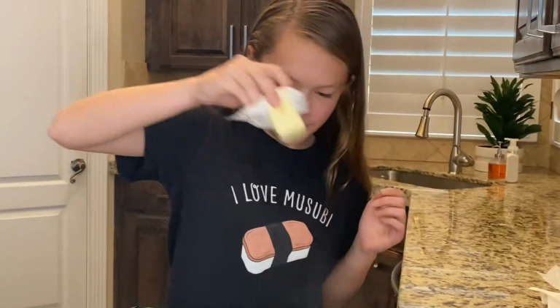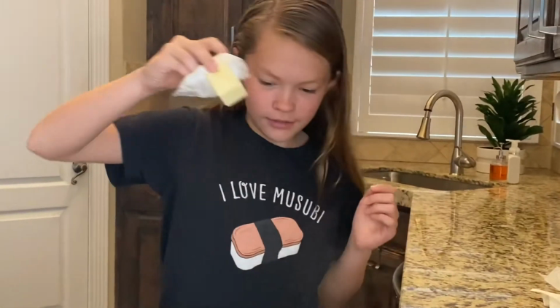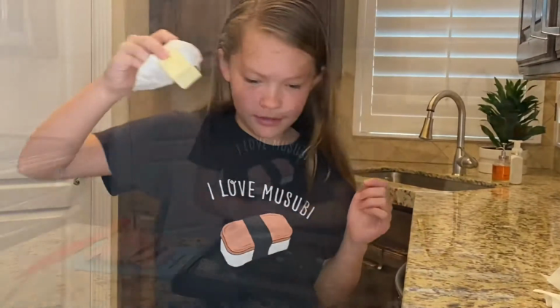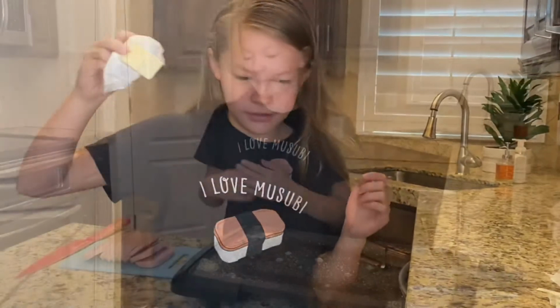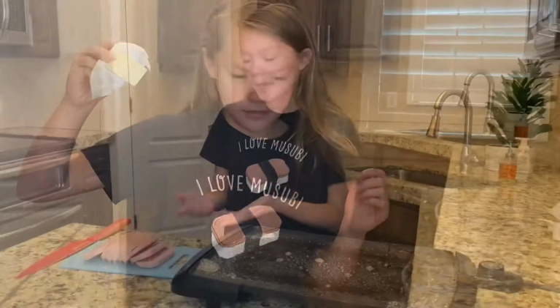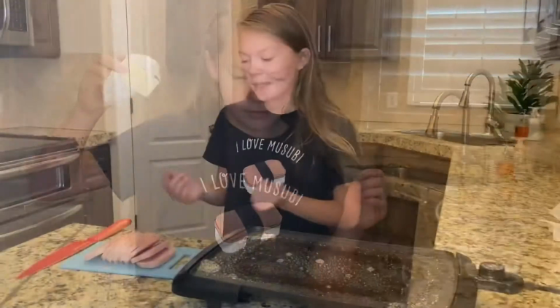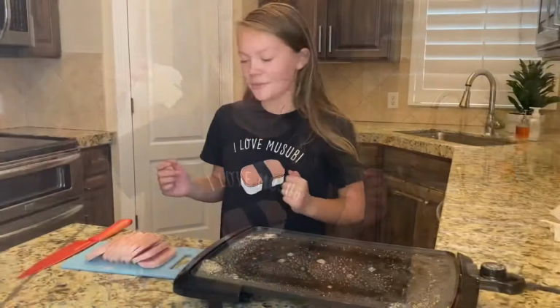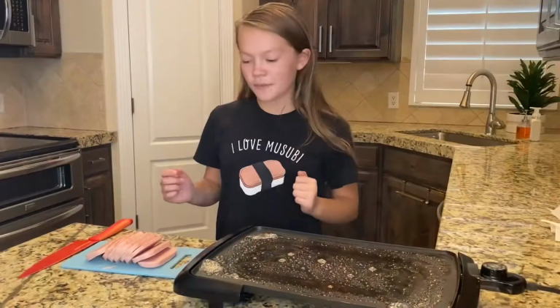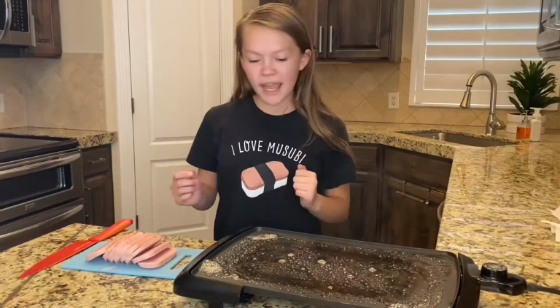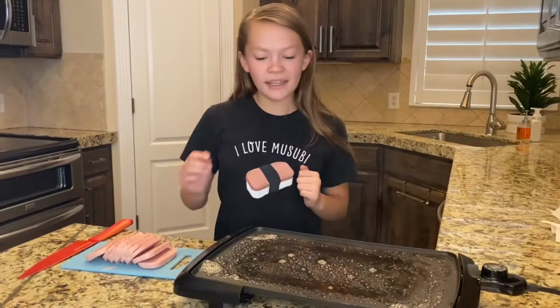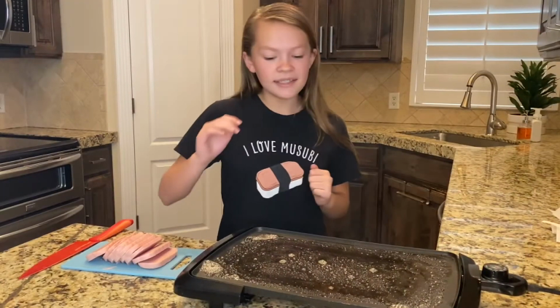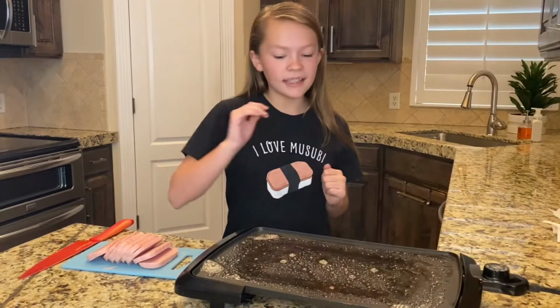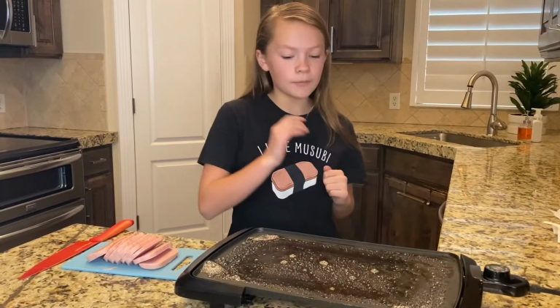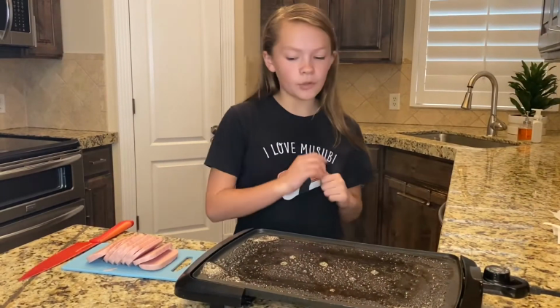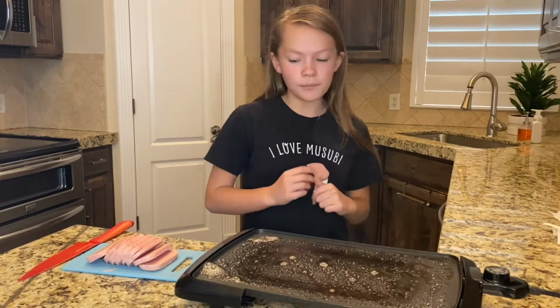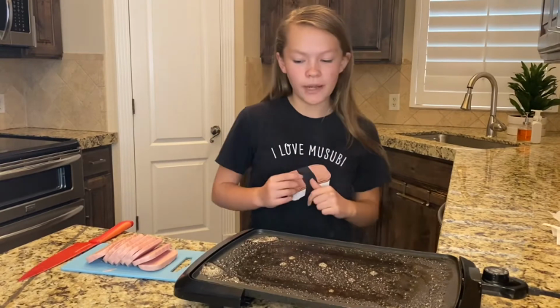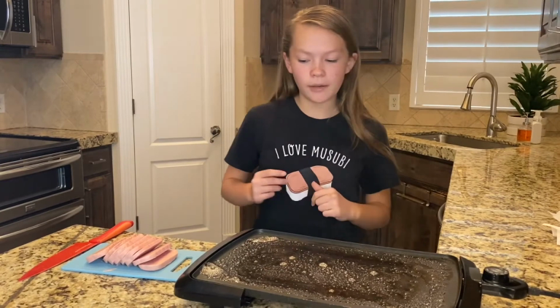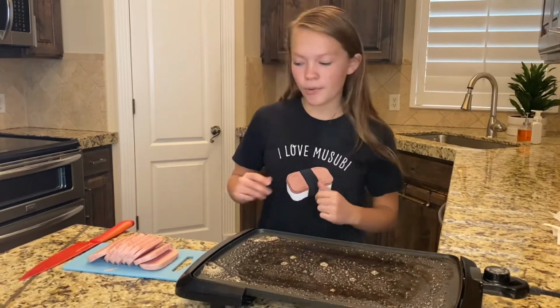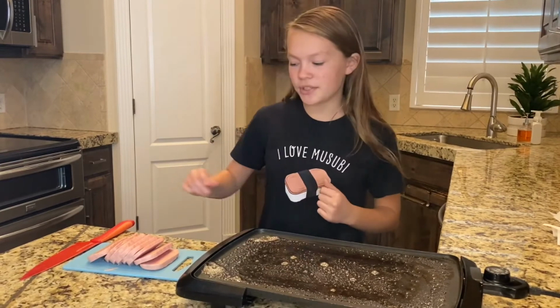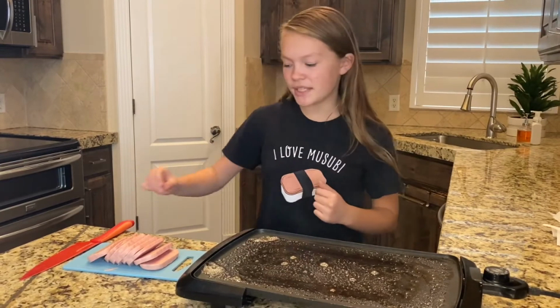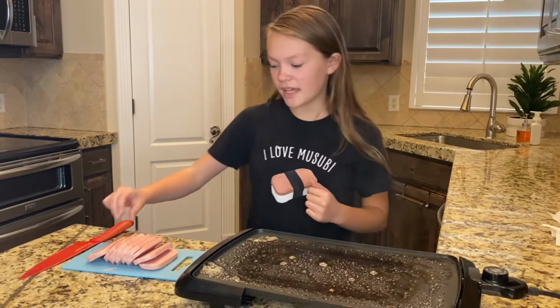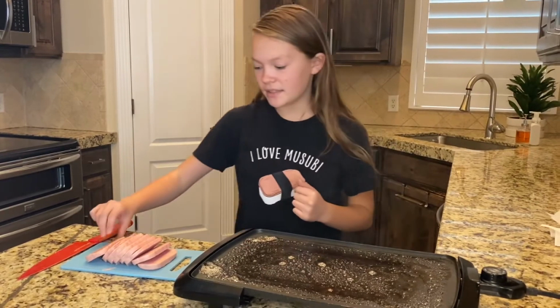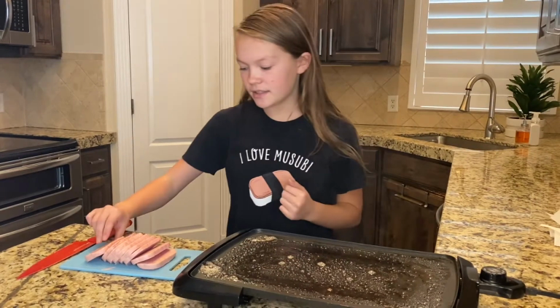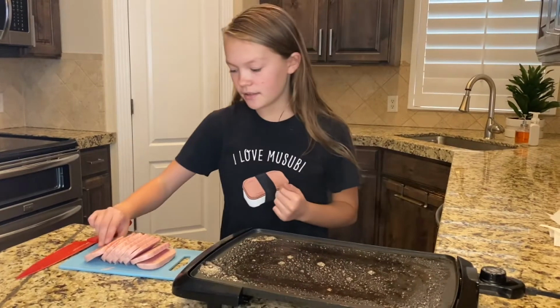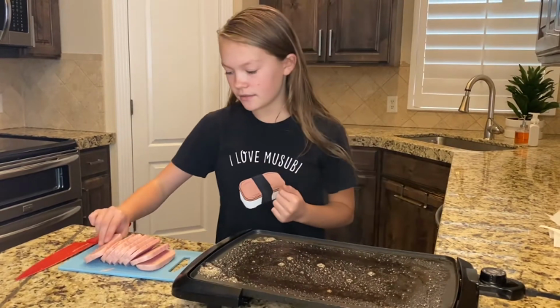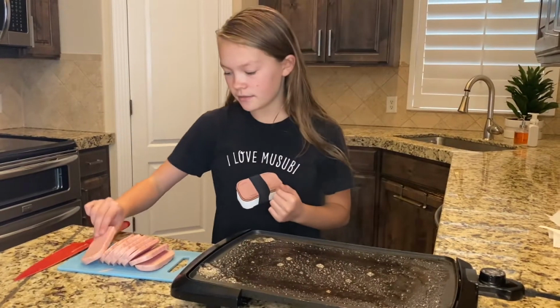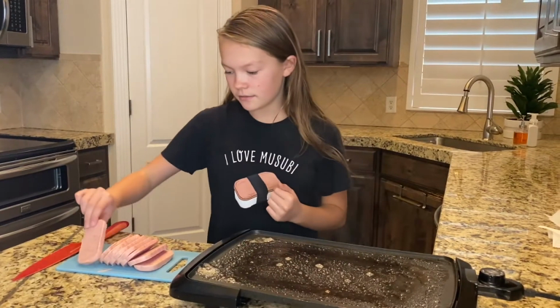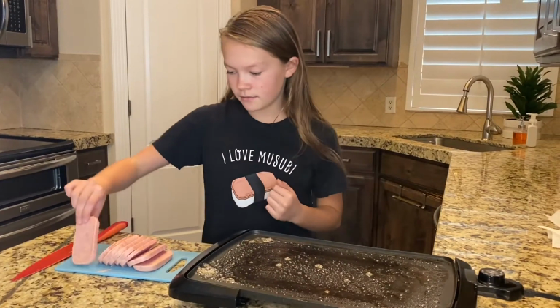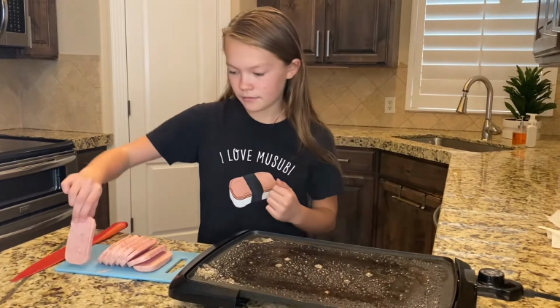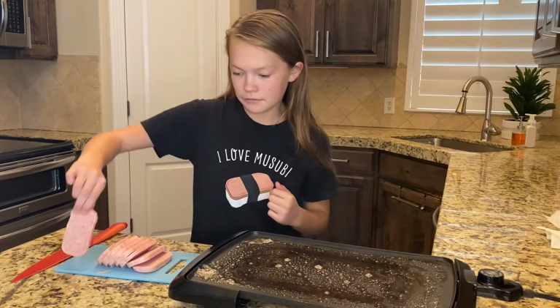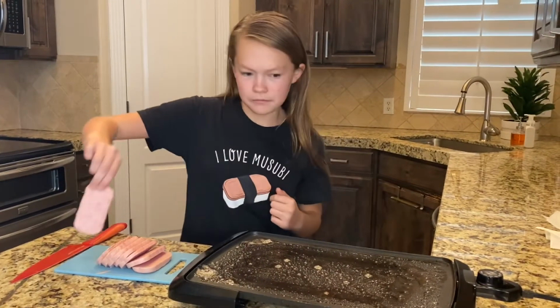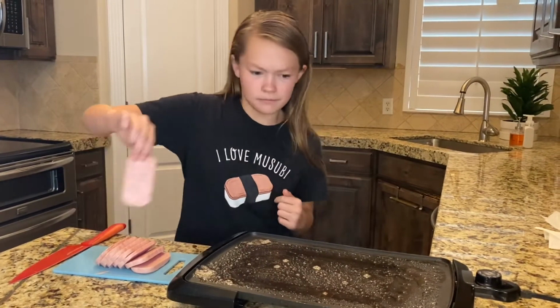Now when I make Musubi, I like to get them golden brown on both sides.